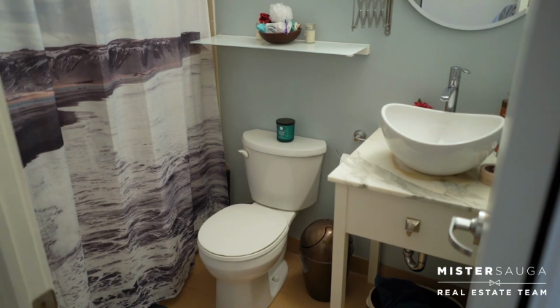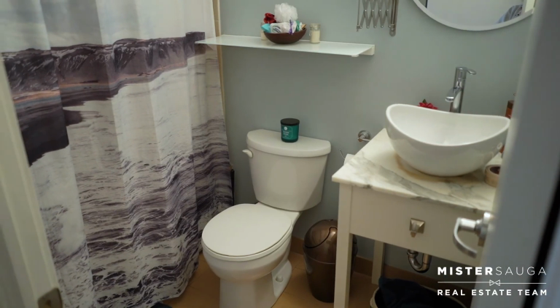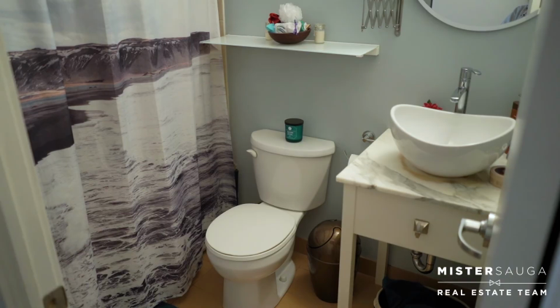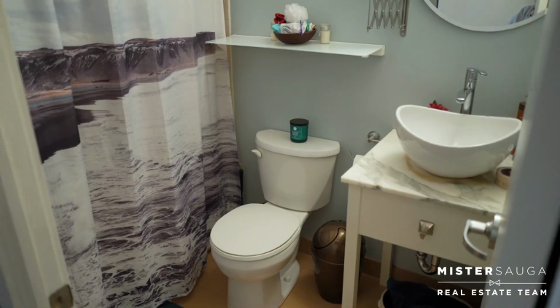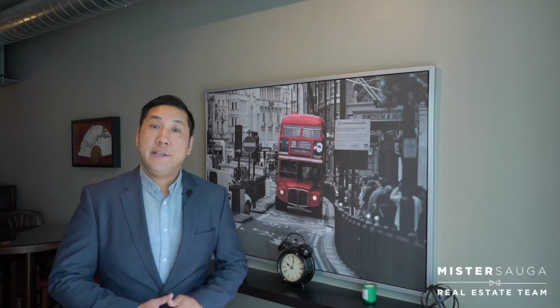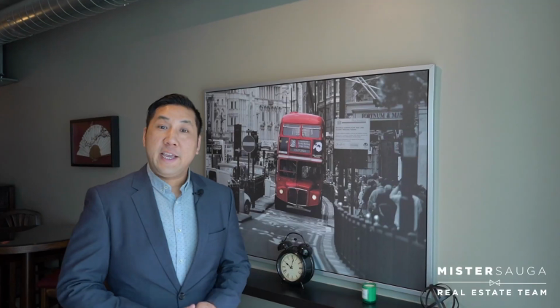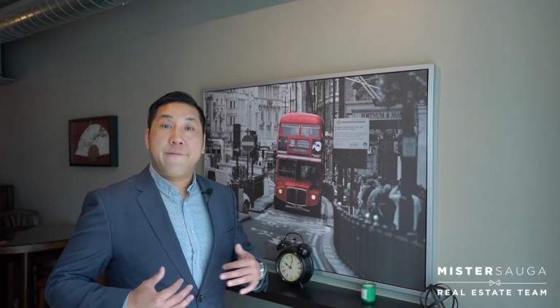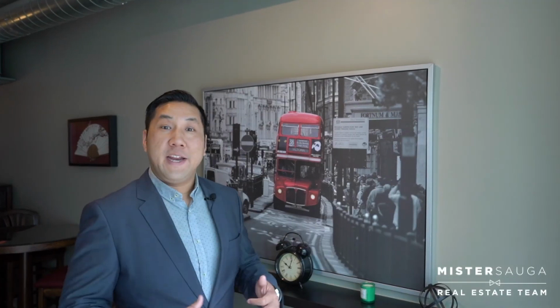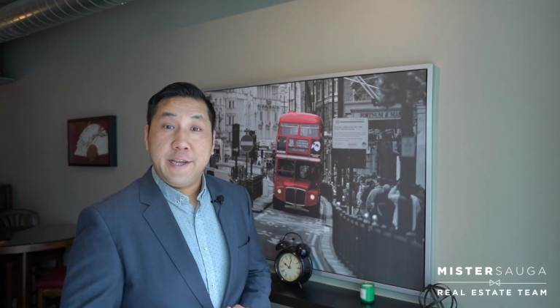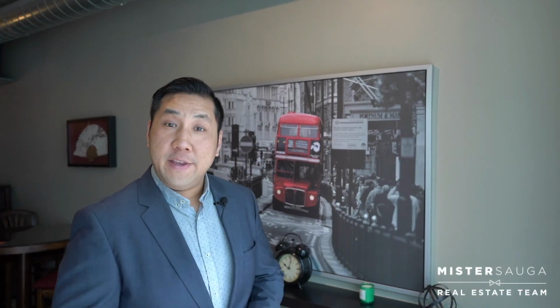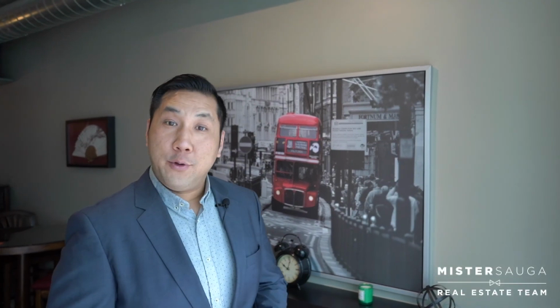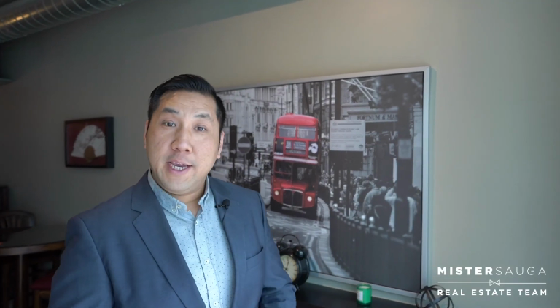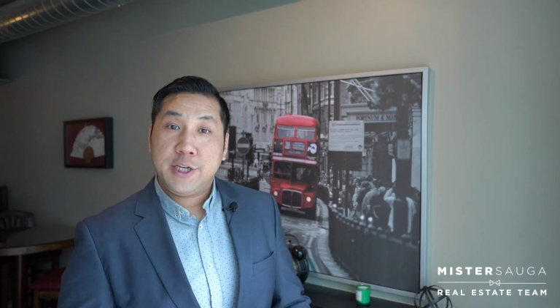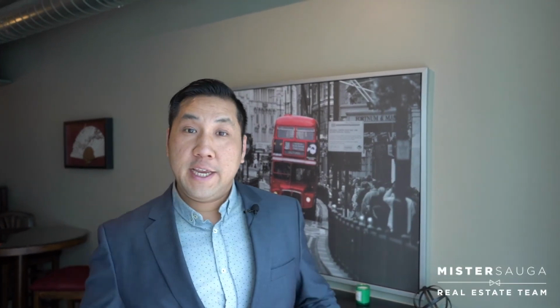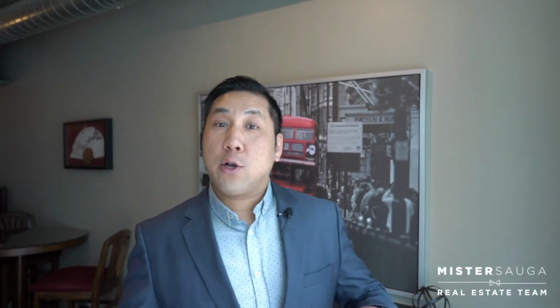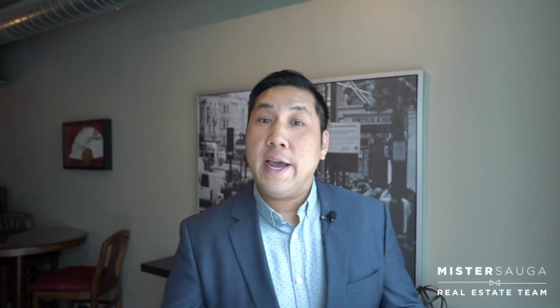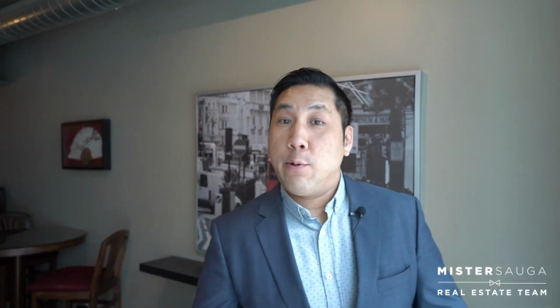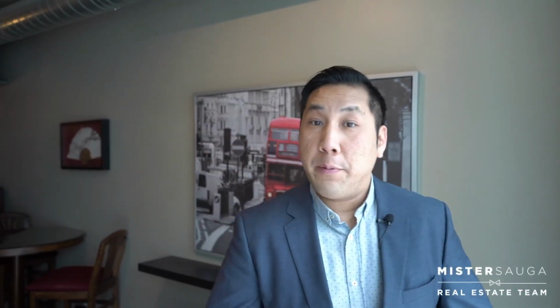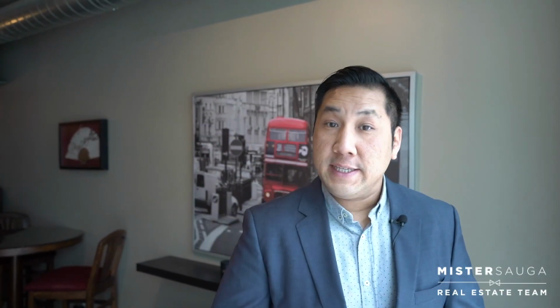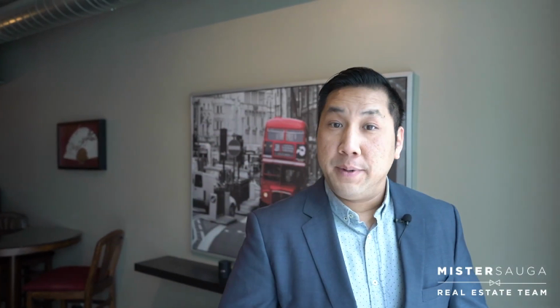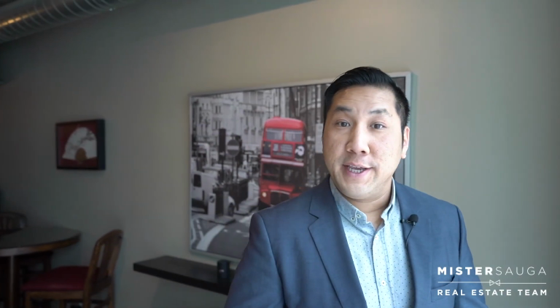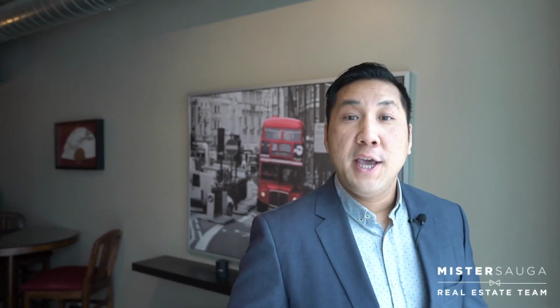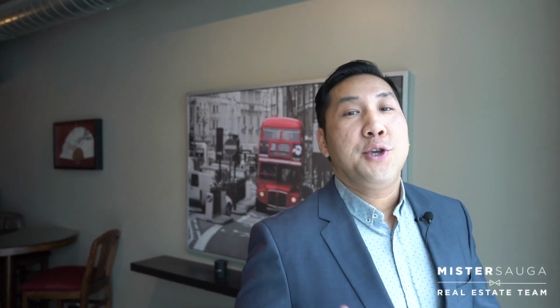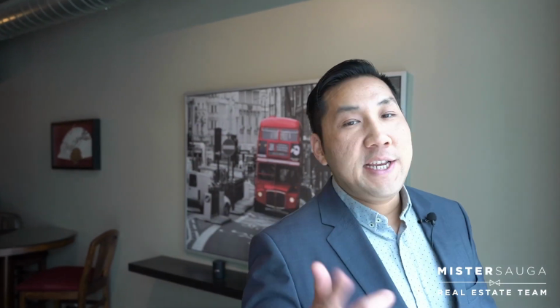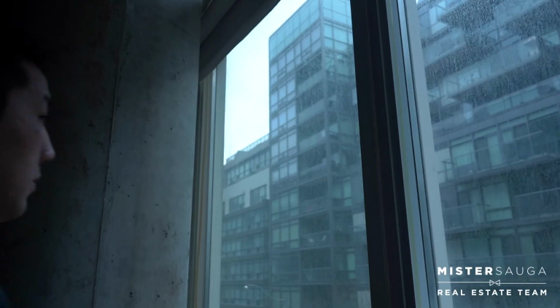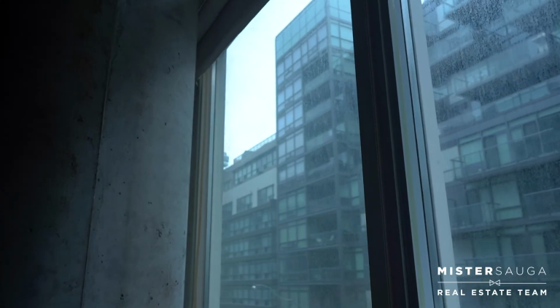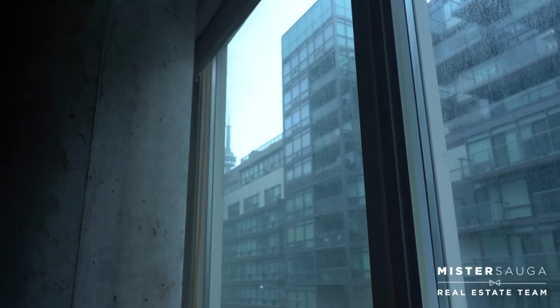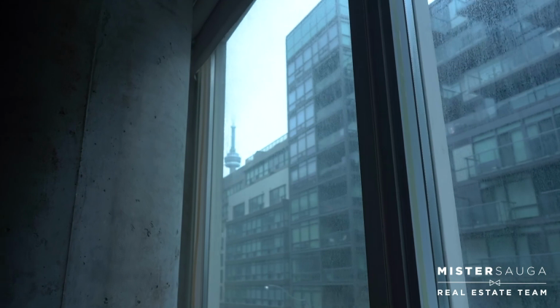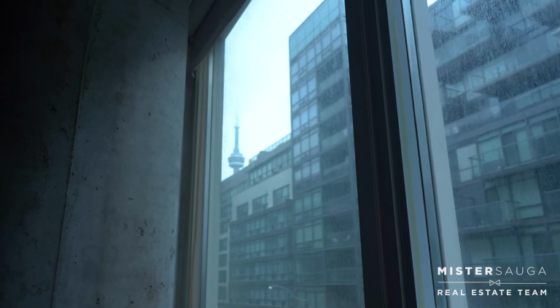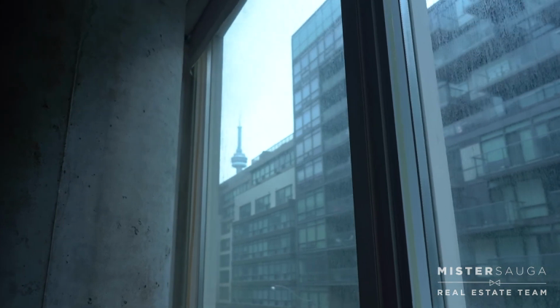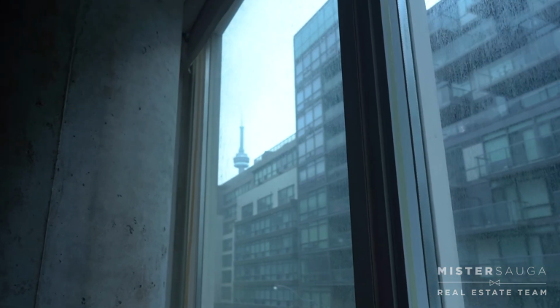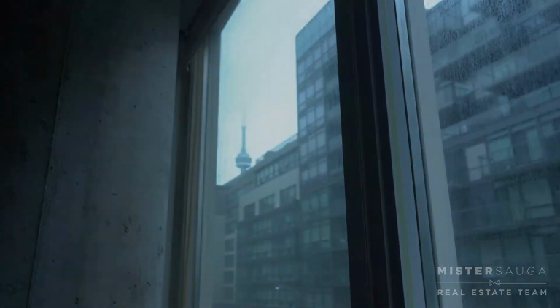If you appreciate living in a fun and convenient location in a quiet and well-maintained building, you need to see this for yourself. So call me today.